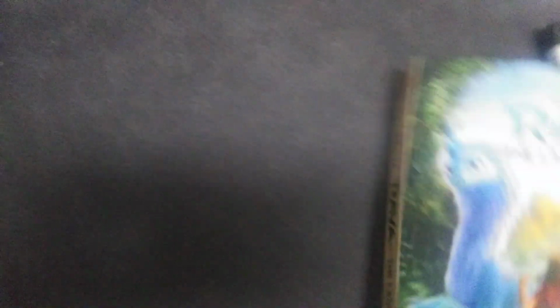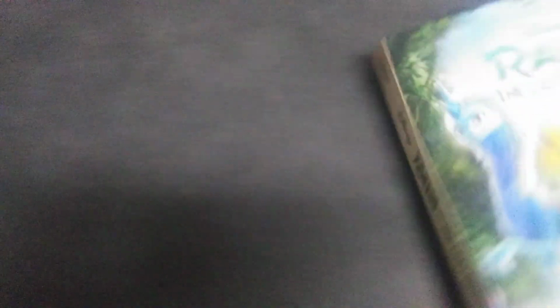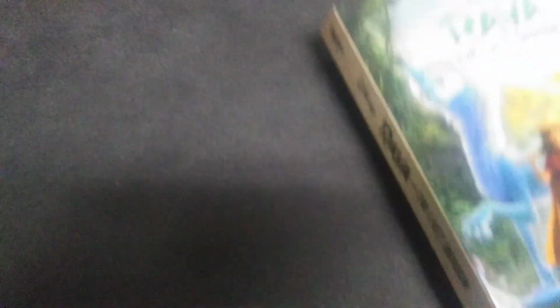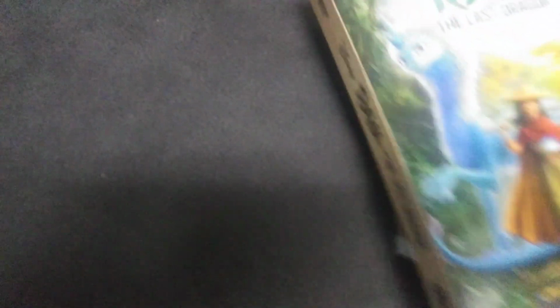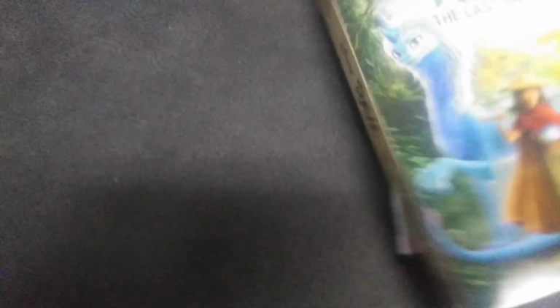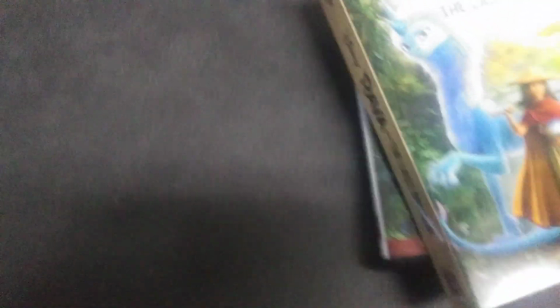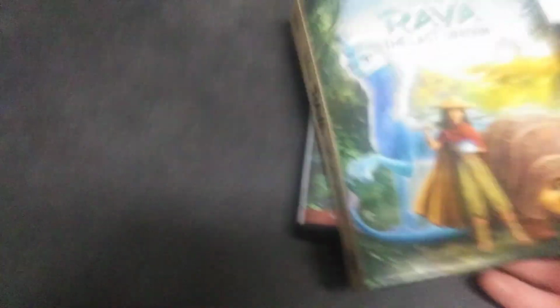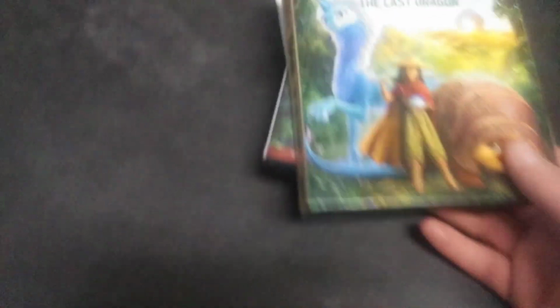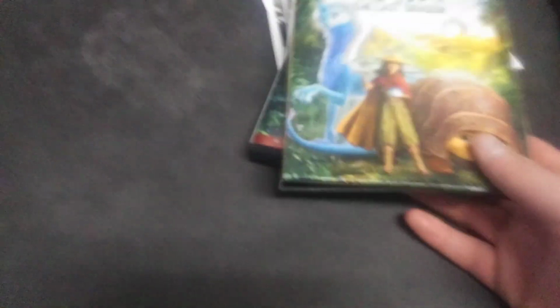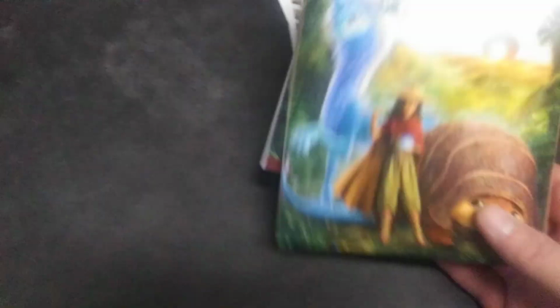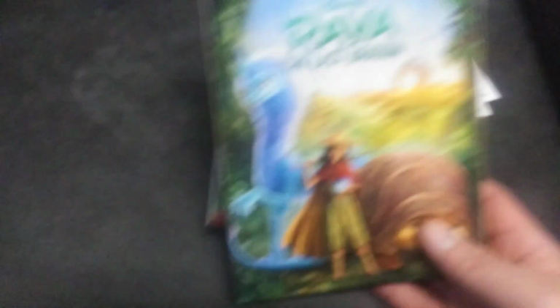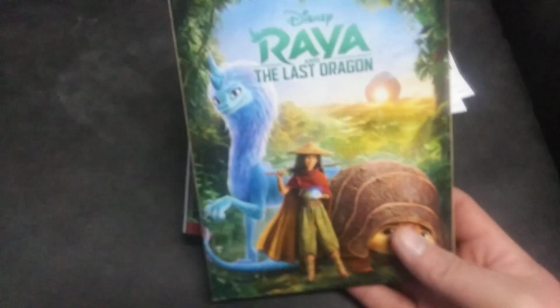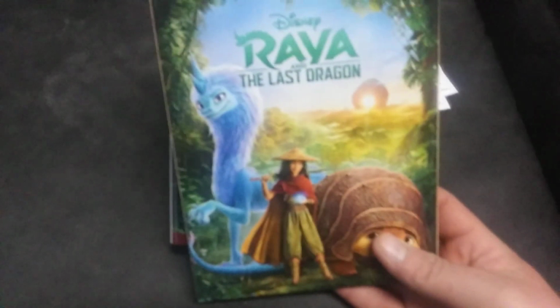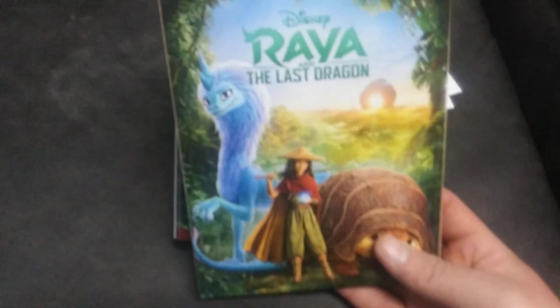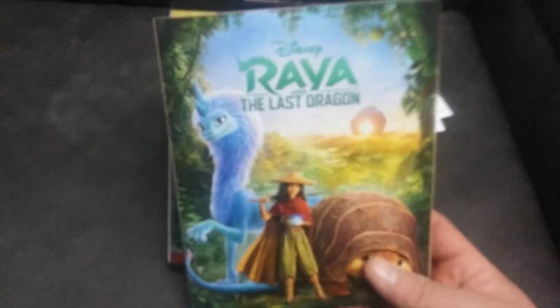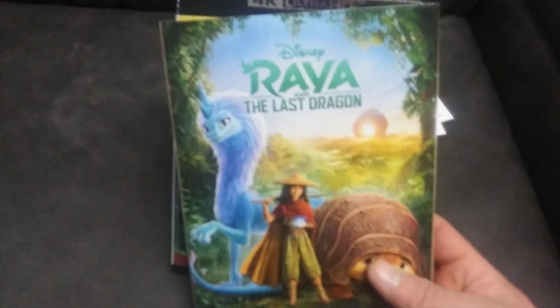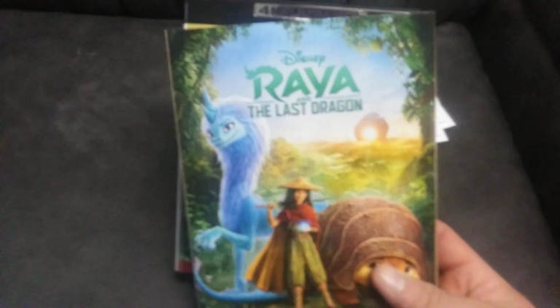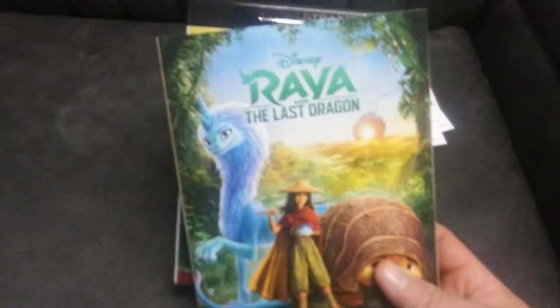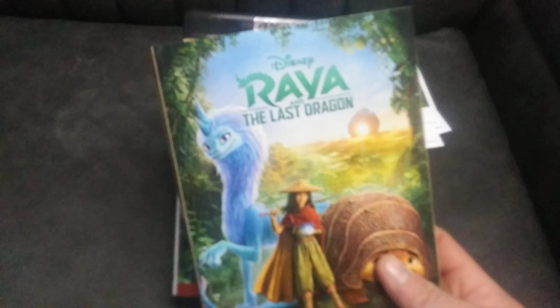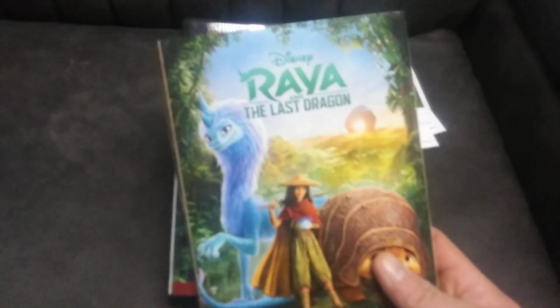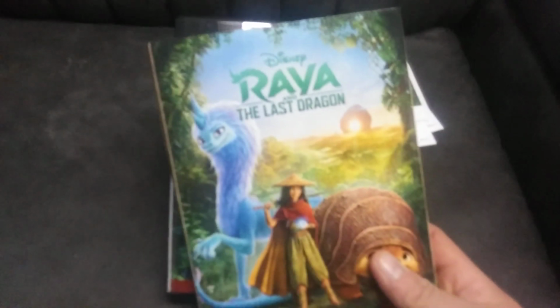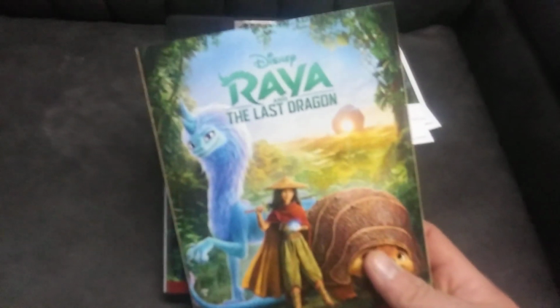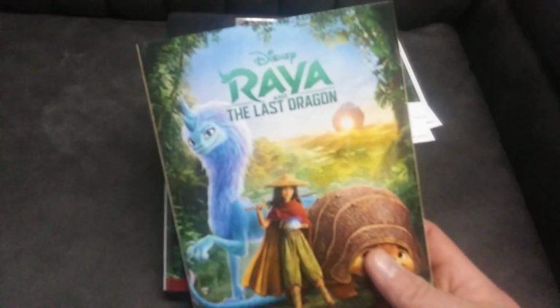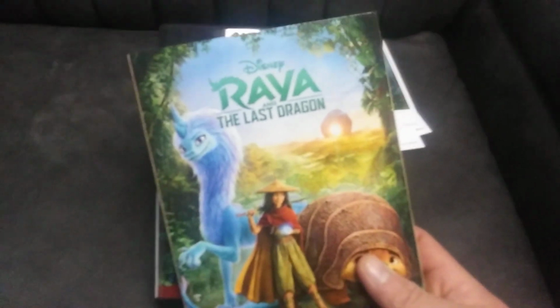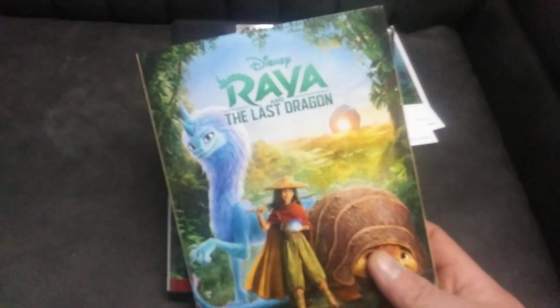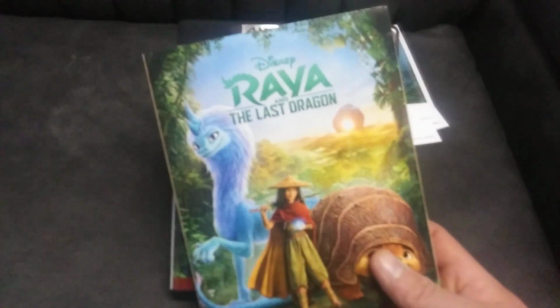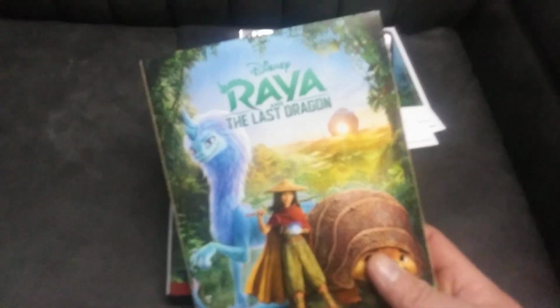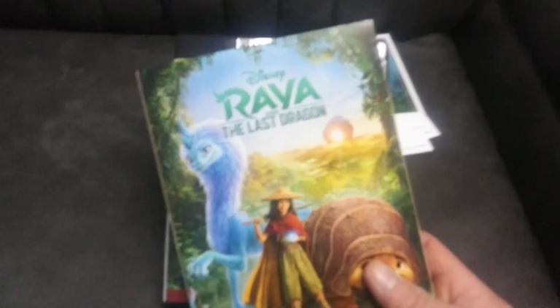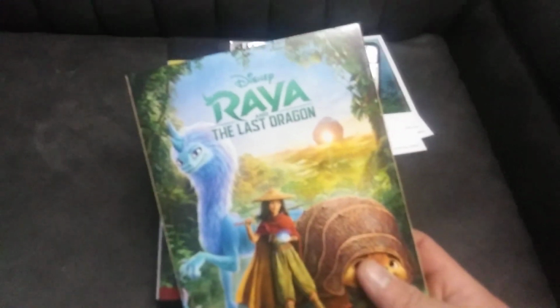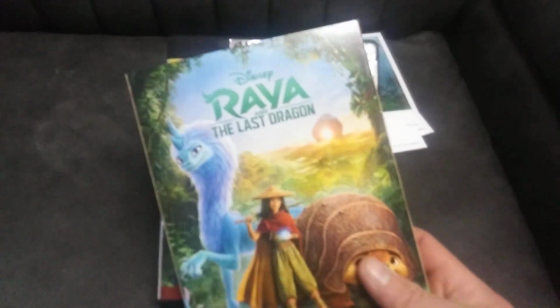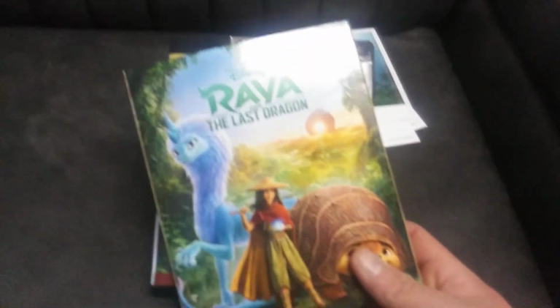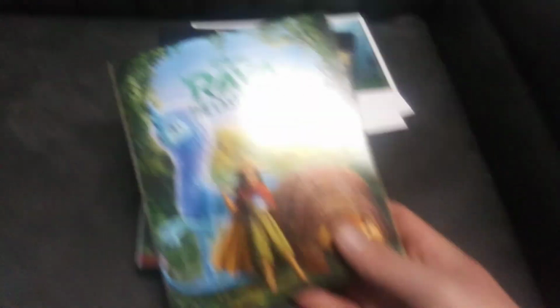But yeah, that's Raya and the Last Dragon. This is only available at Target. Thanks for watching.